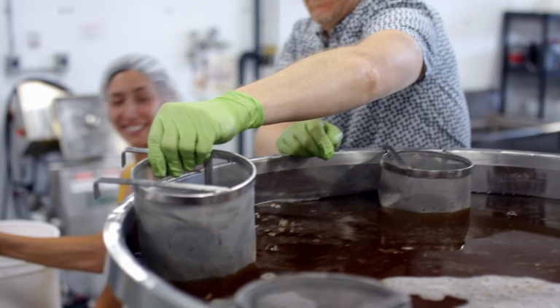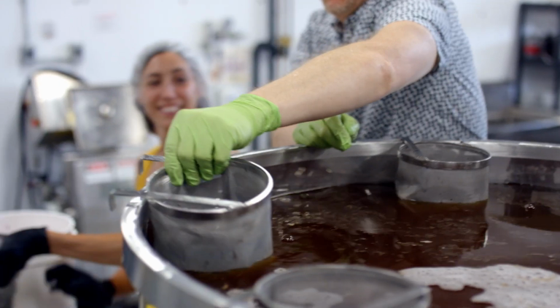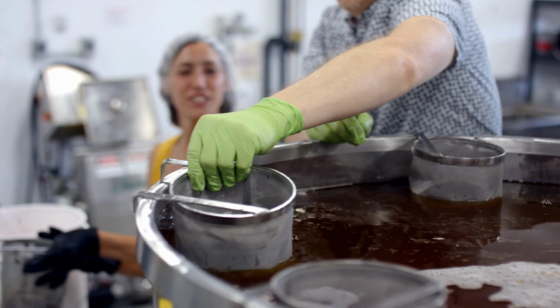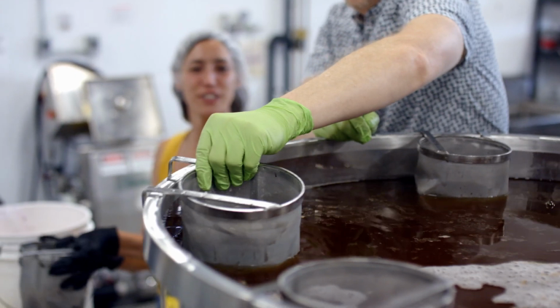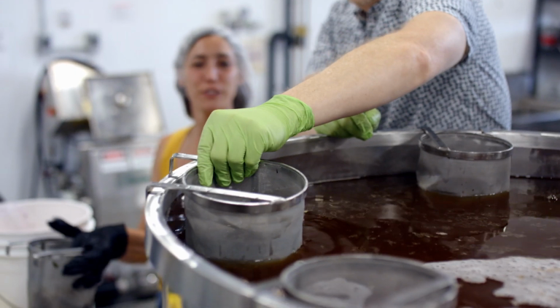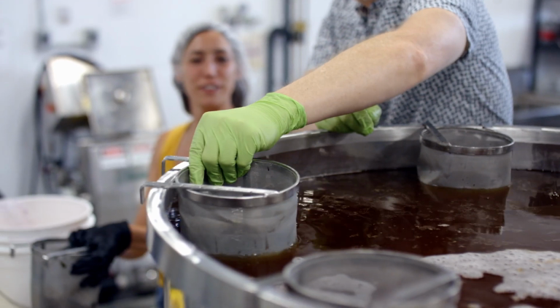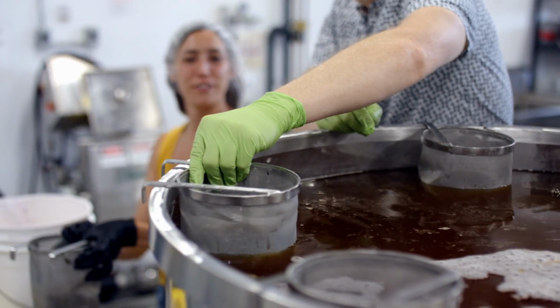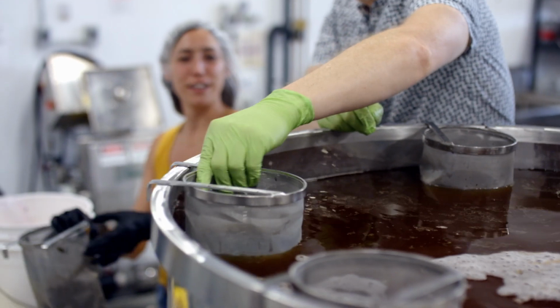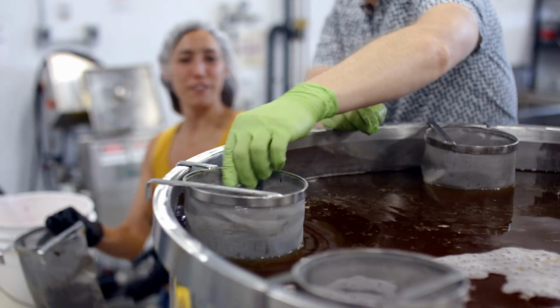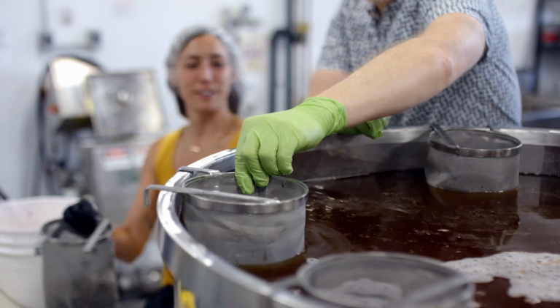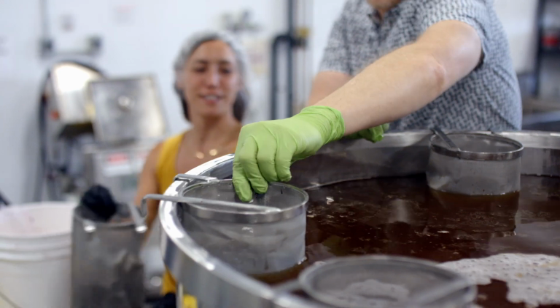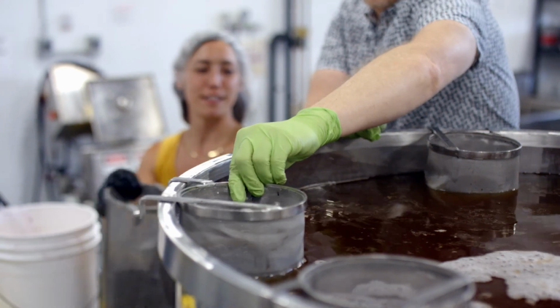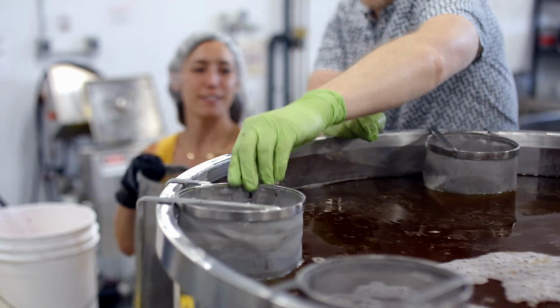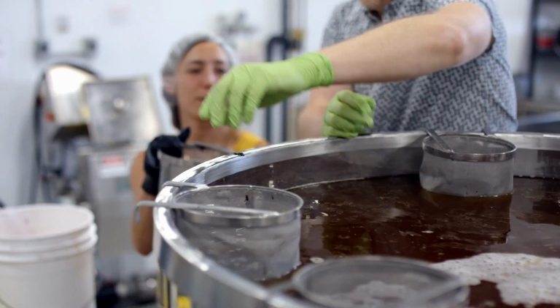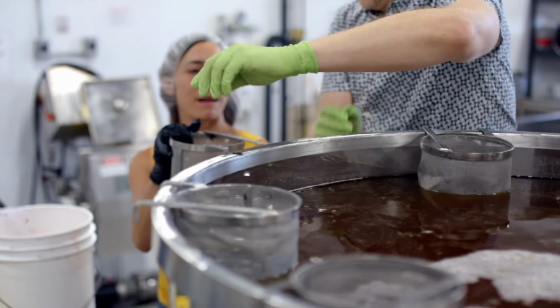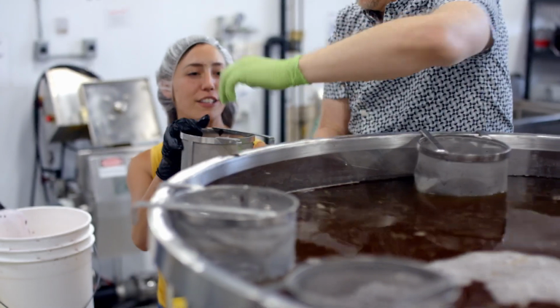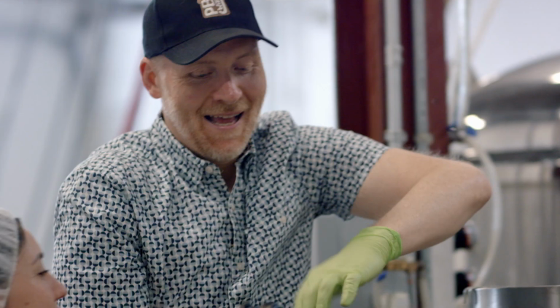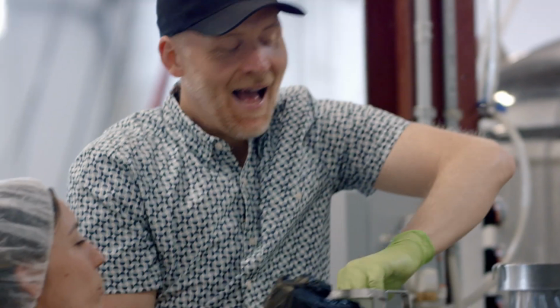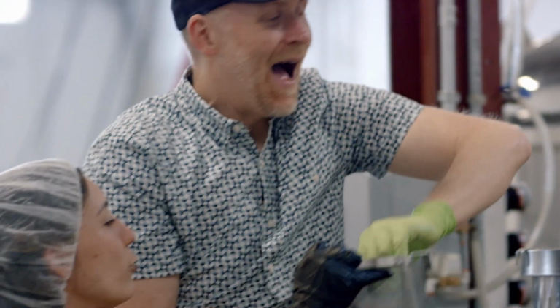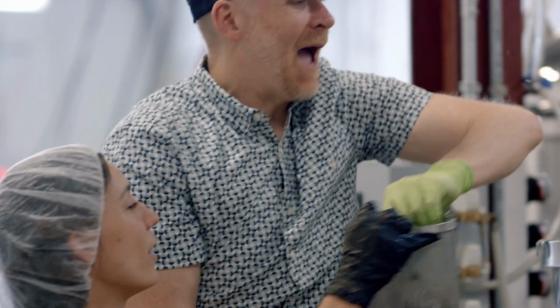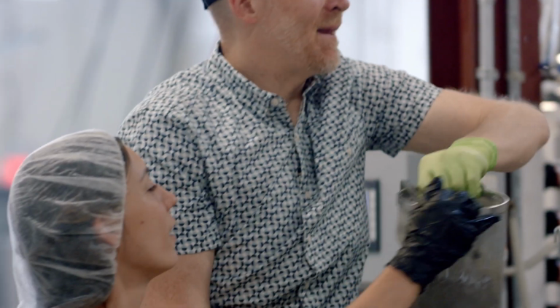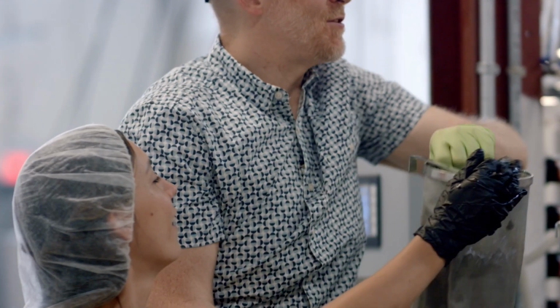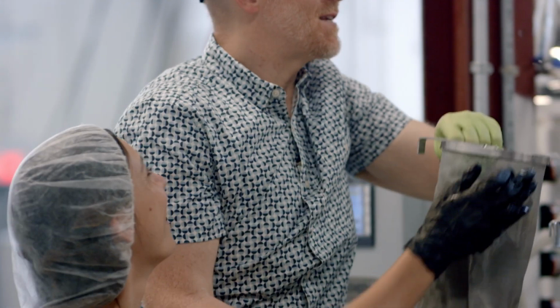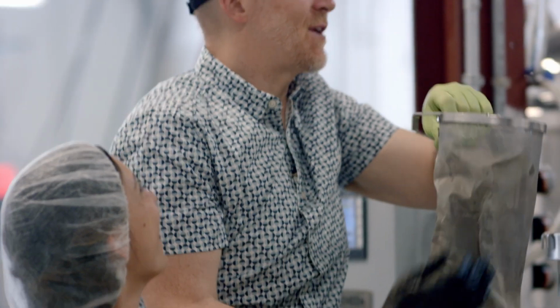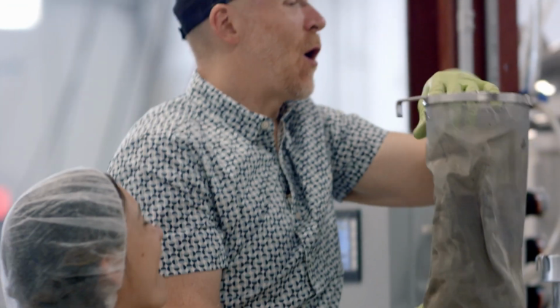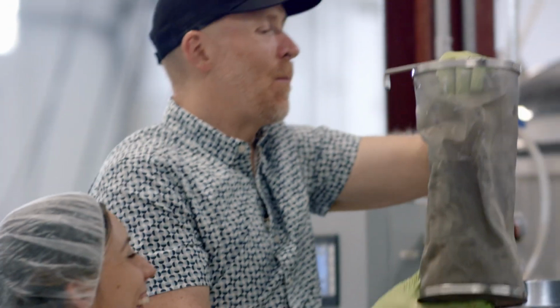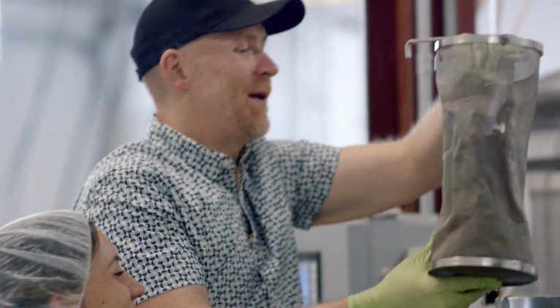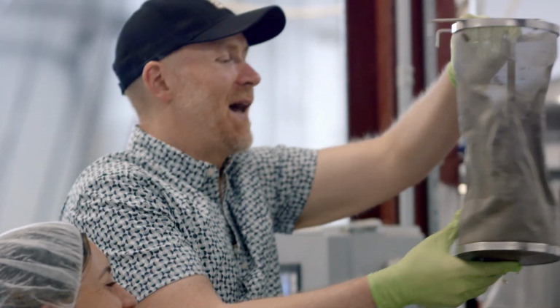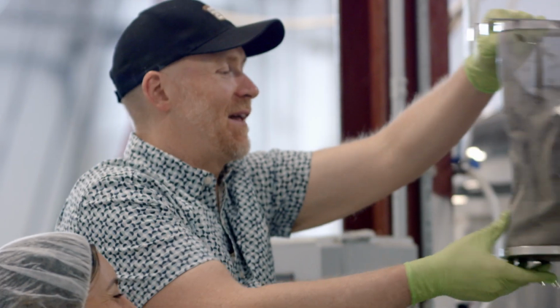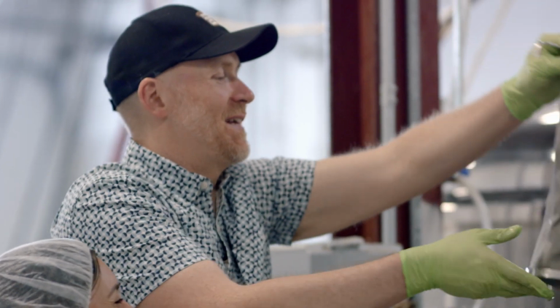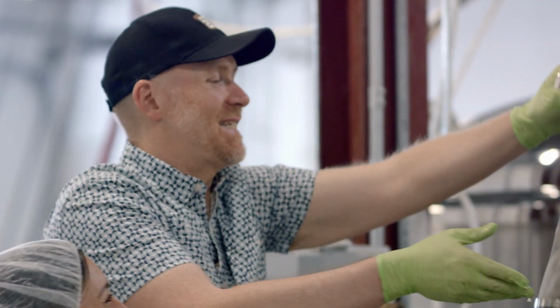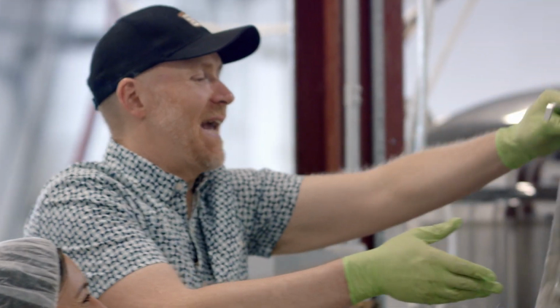Look at you, flavoring your first 1,000-liter batch of kombucha. I mean, I do this at home, but not on this scale.